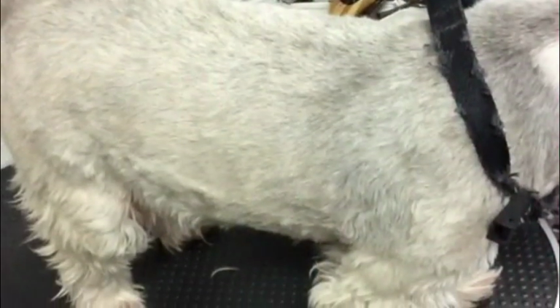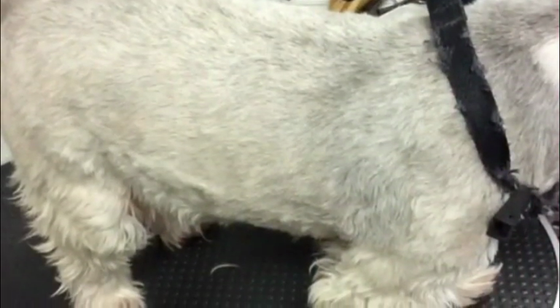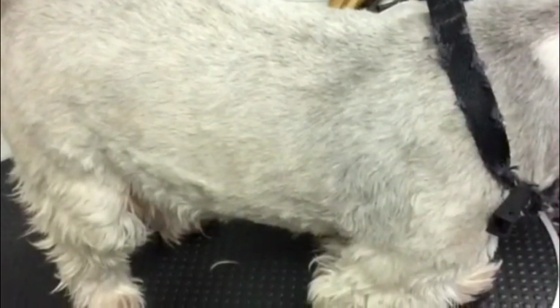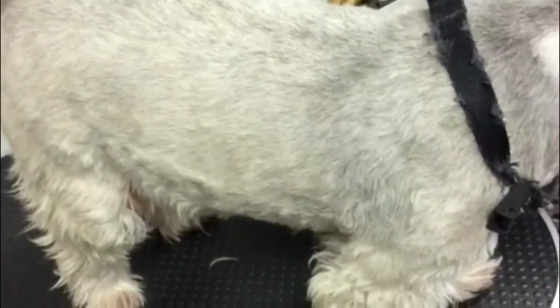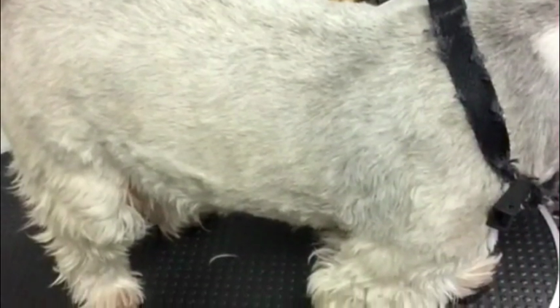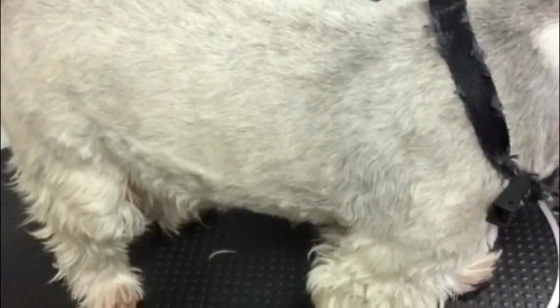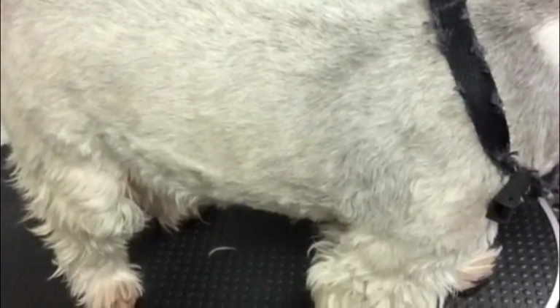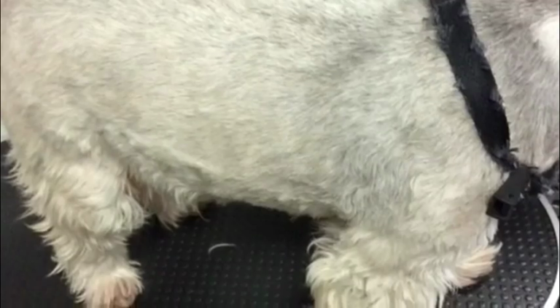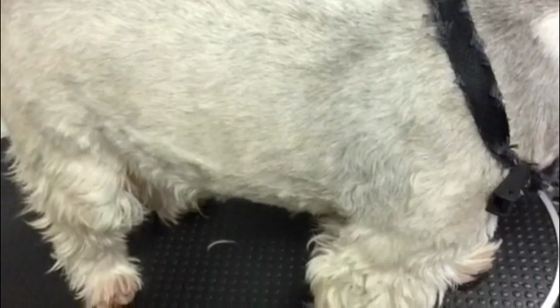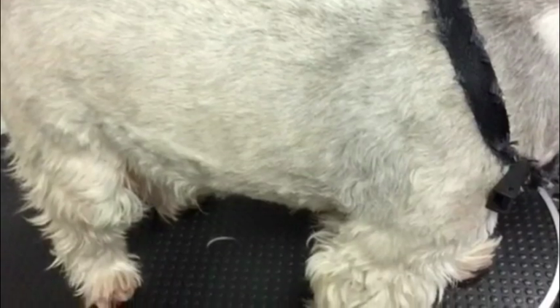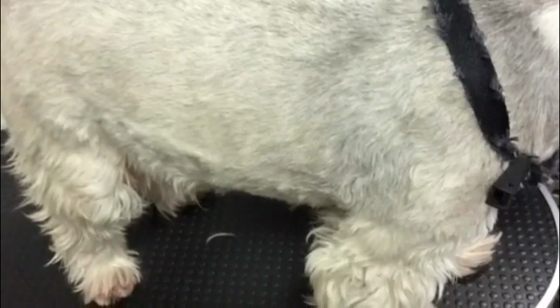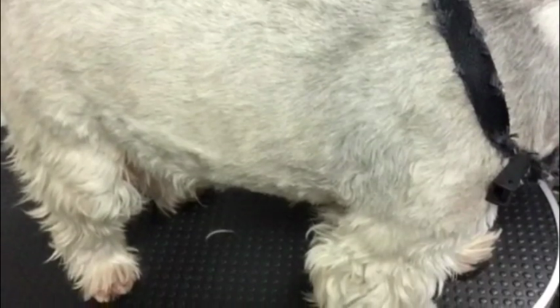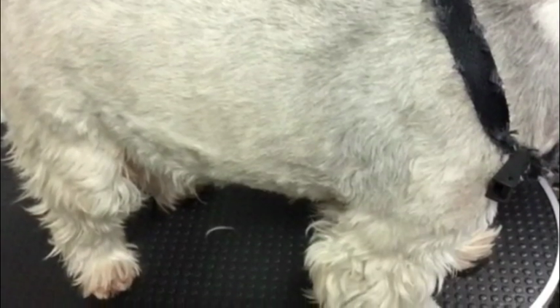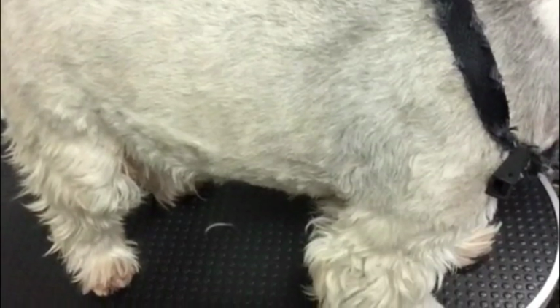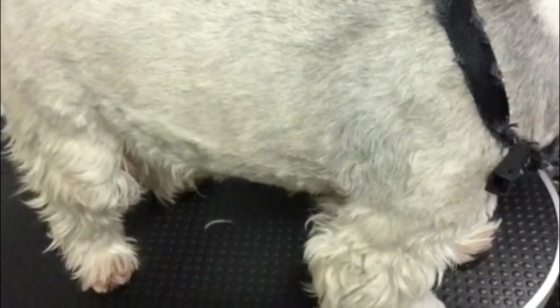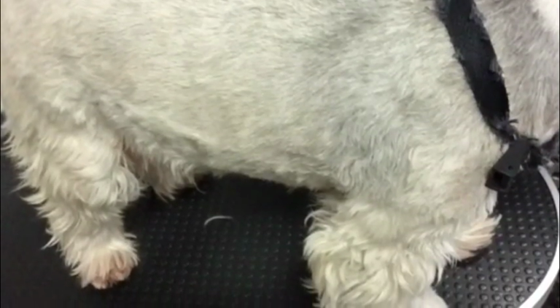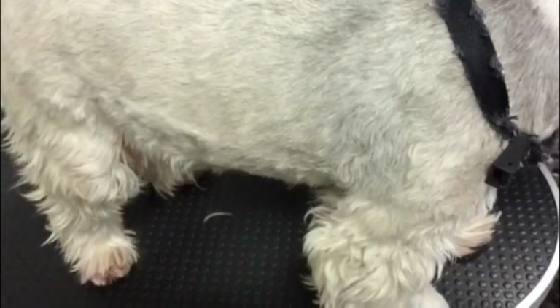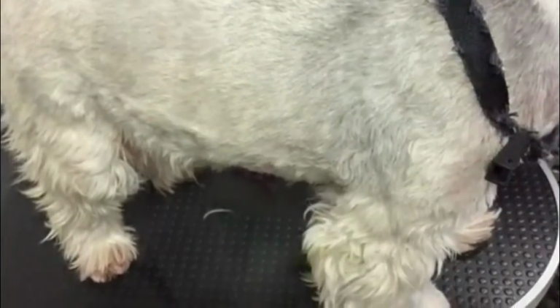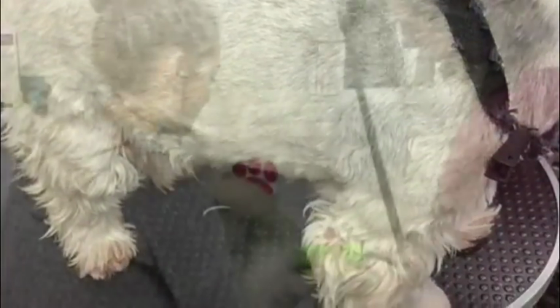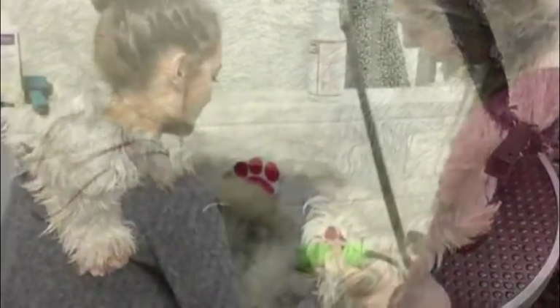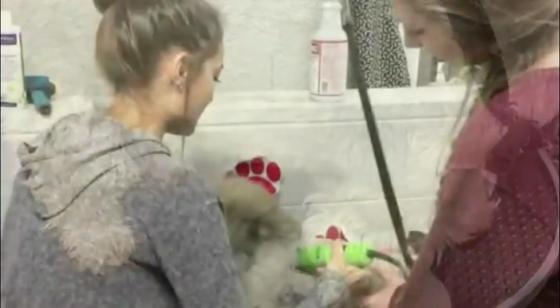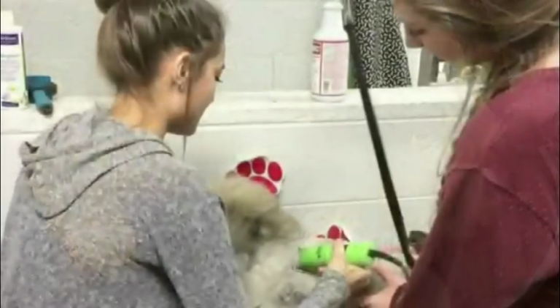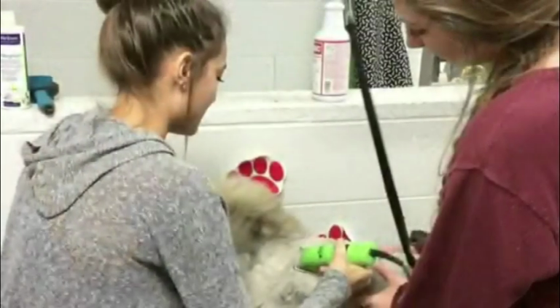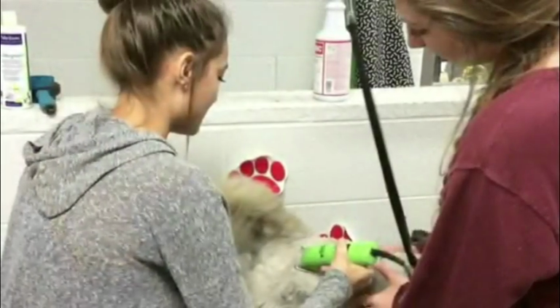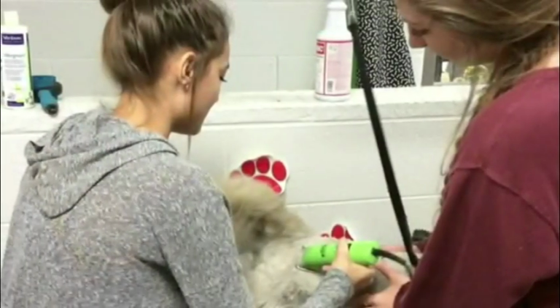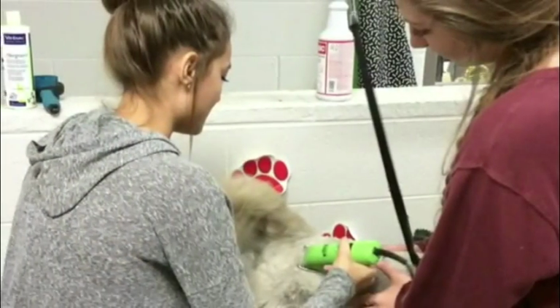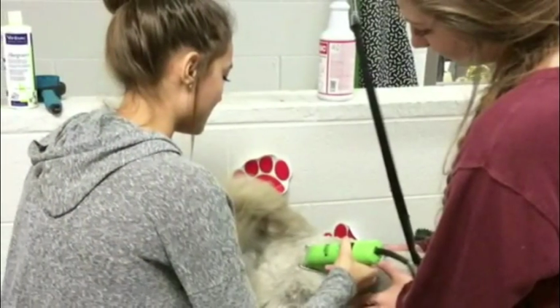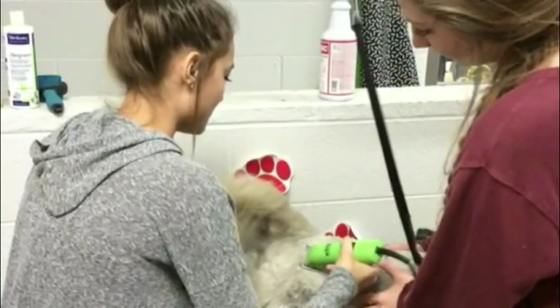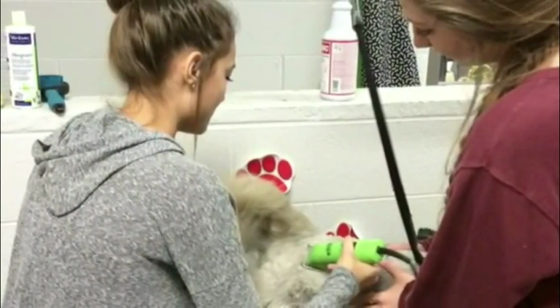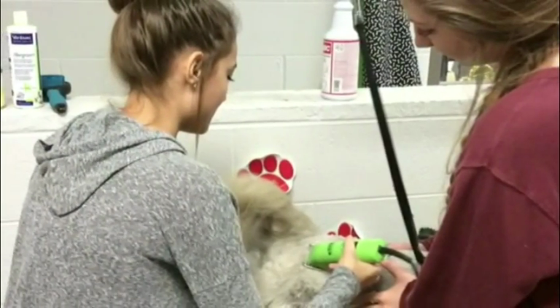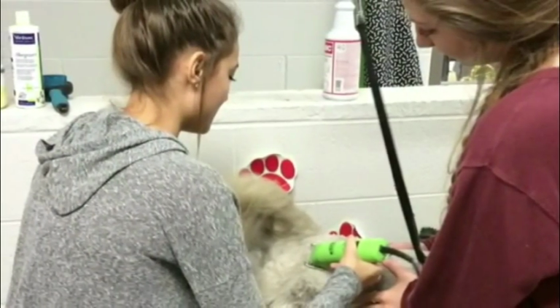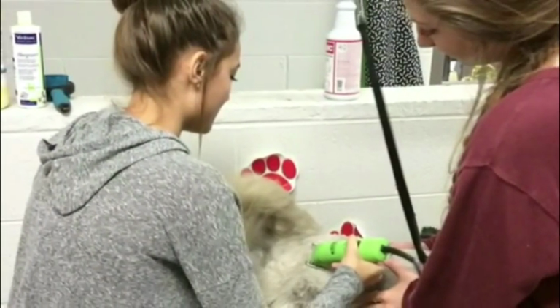When grooming the dog, we use clippers, and when you shave the hair, you always go in the direction the hair grows.